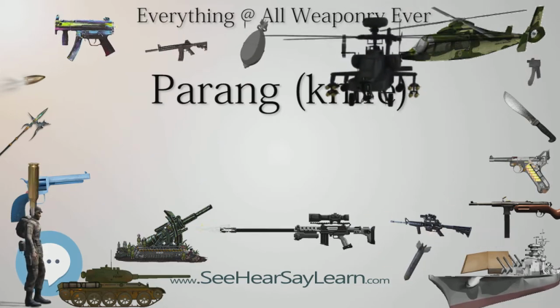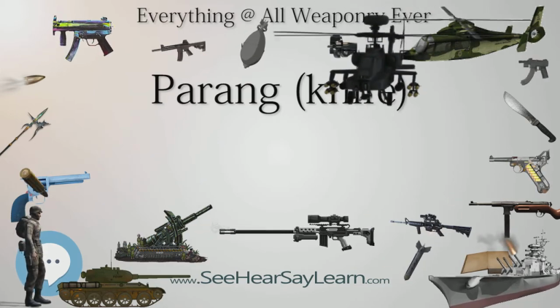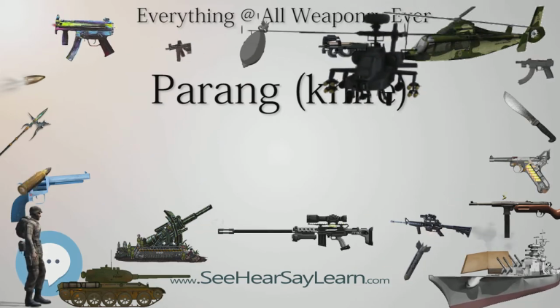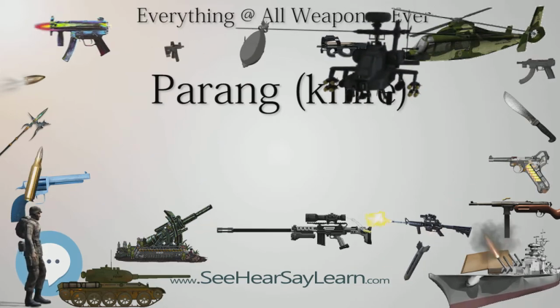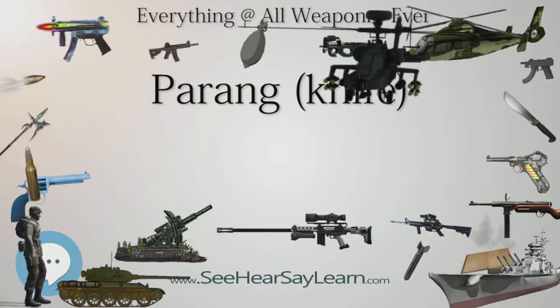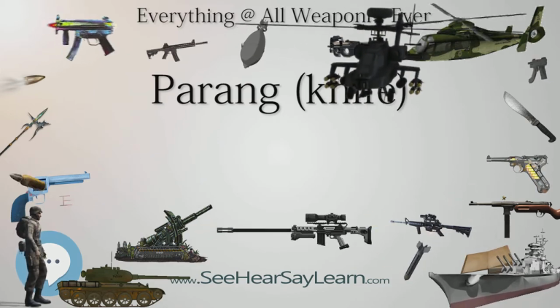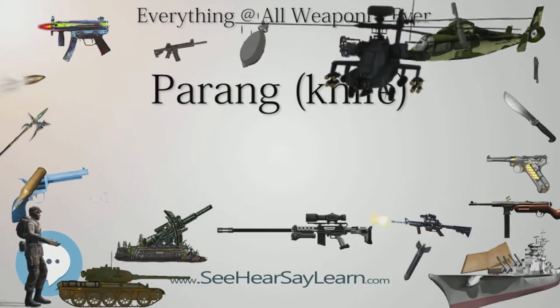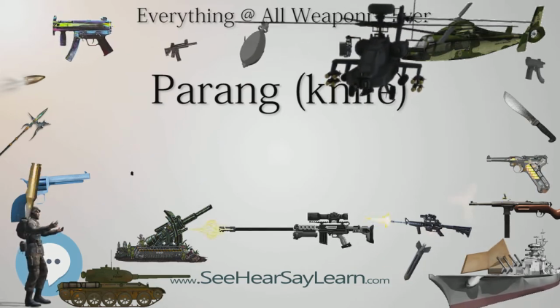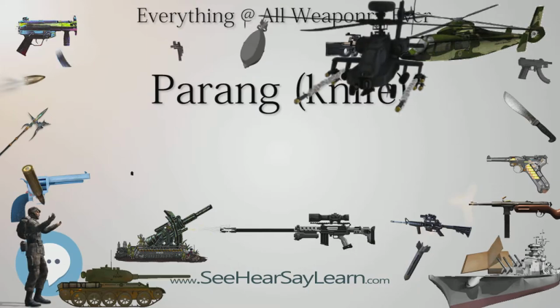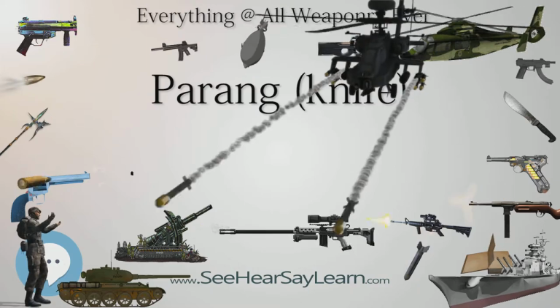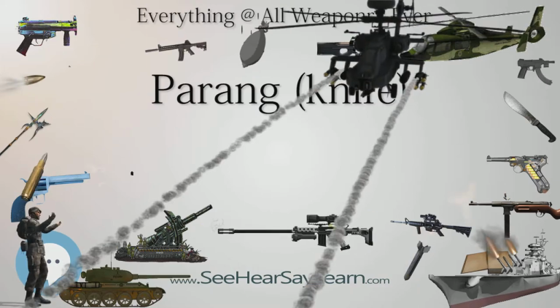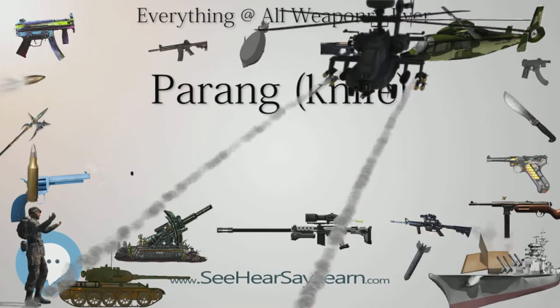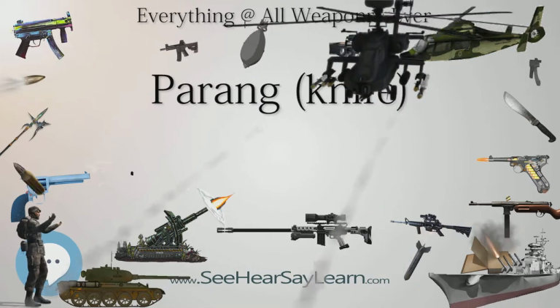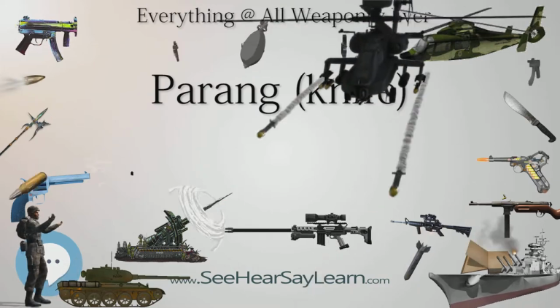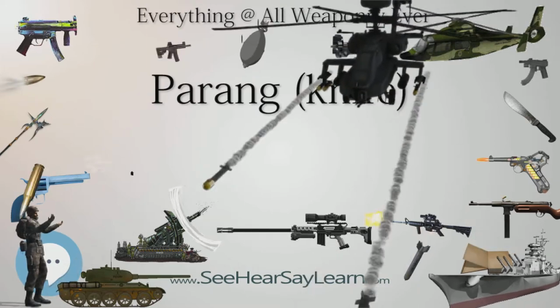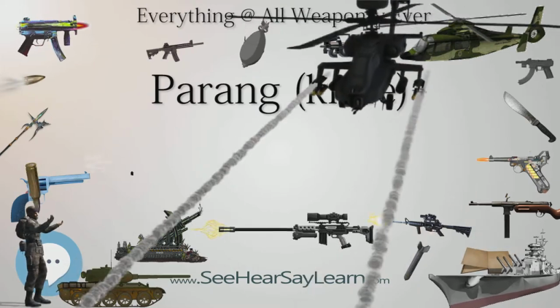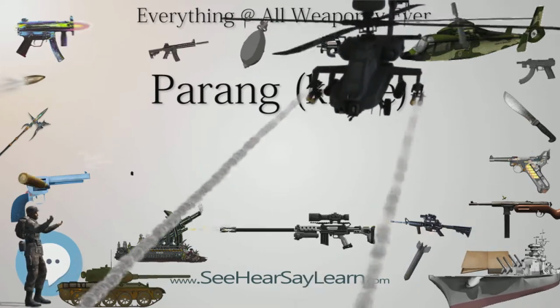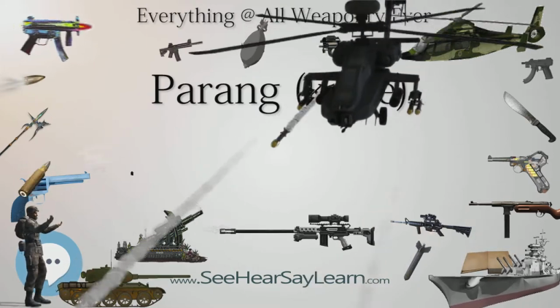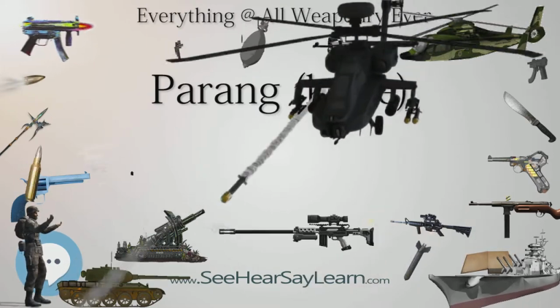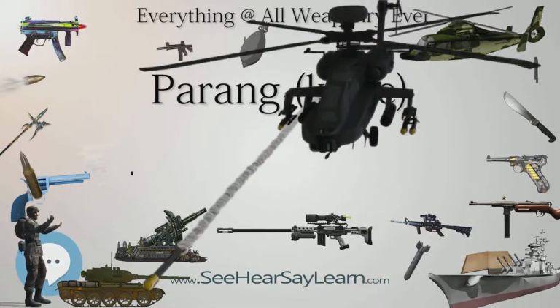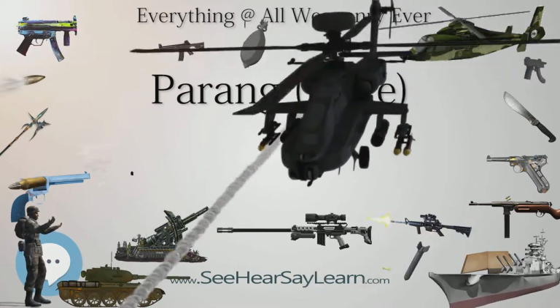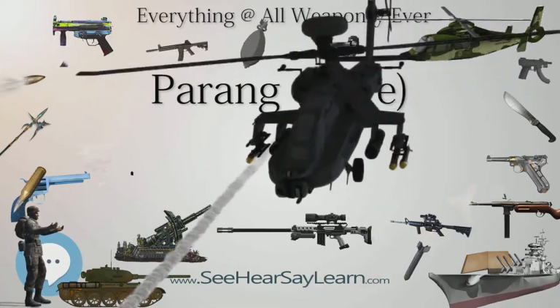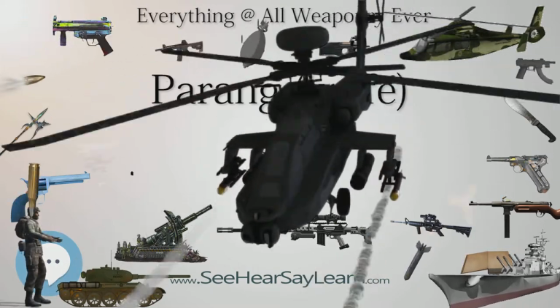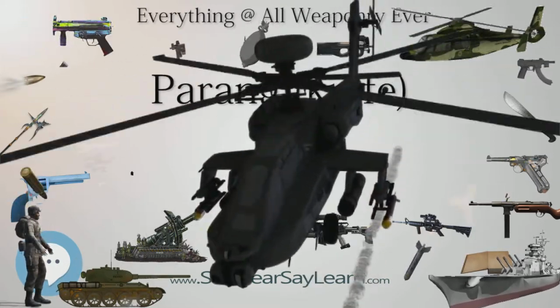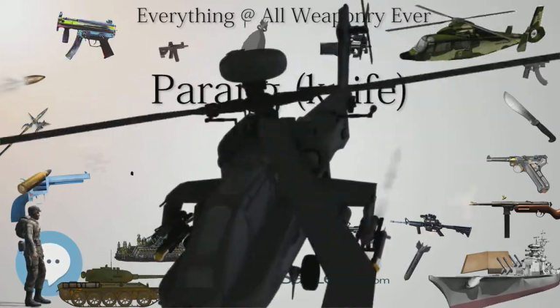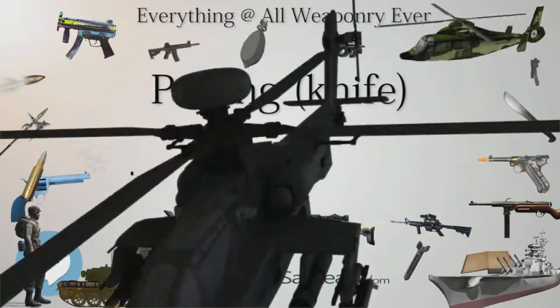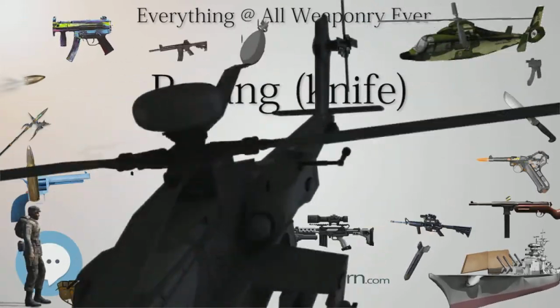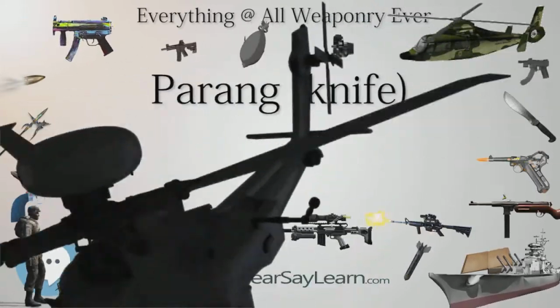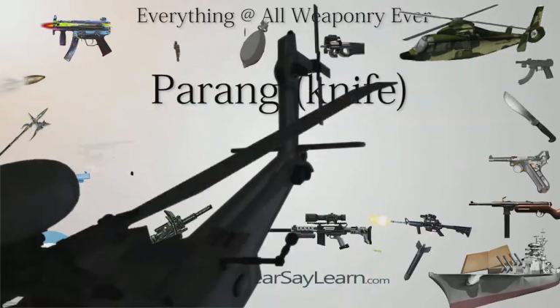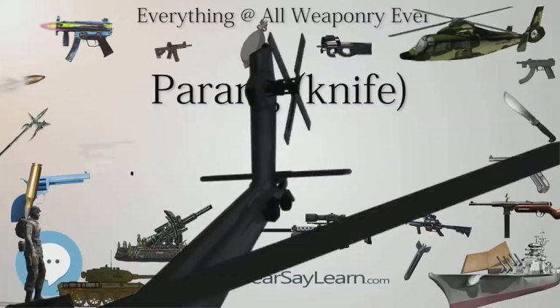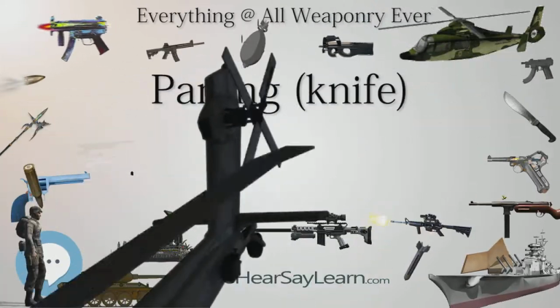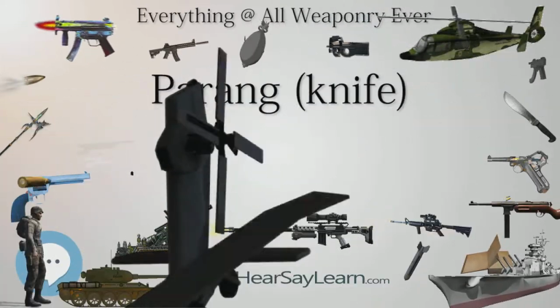The tang of the parang is usually of rat-tail tang design, and full tang designs are also available.